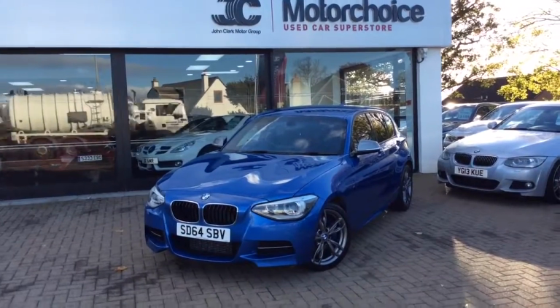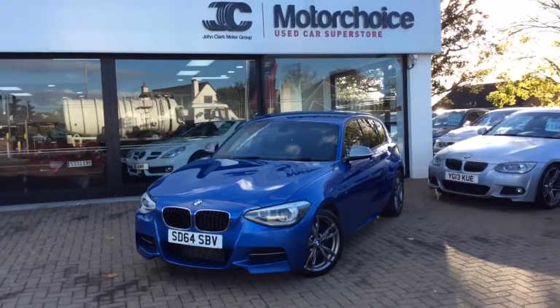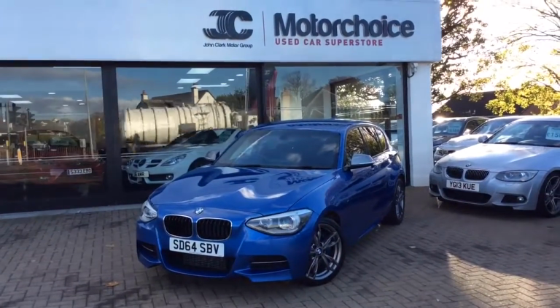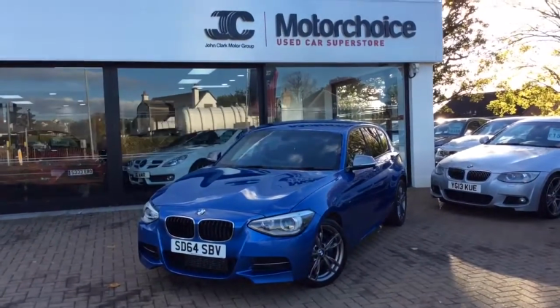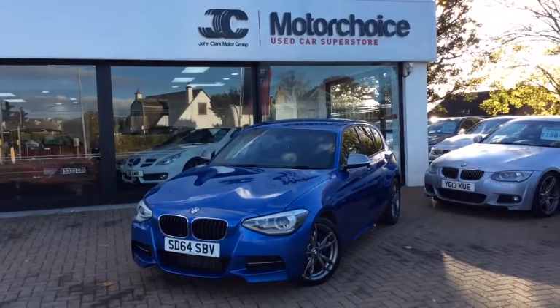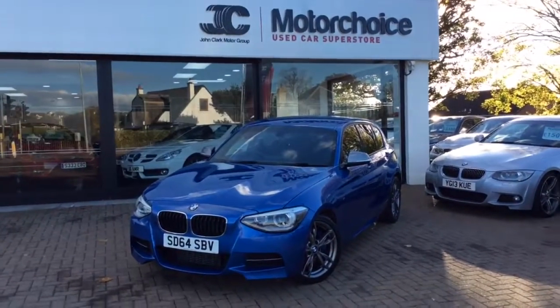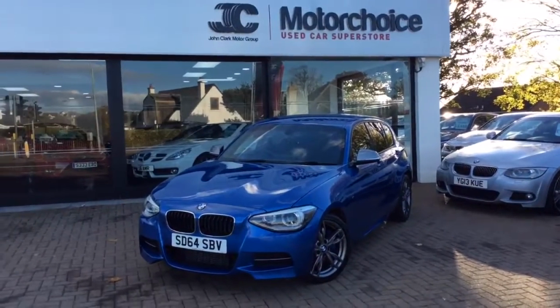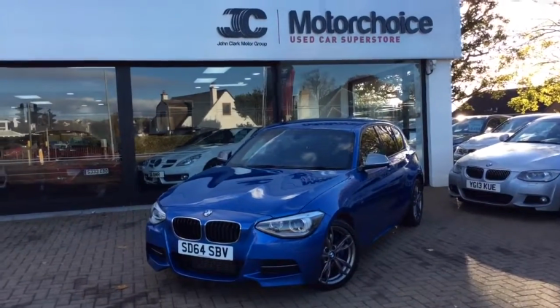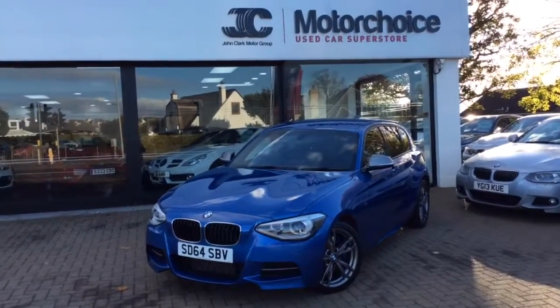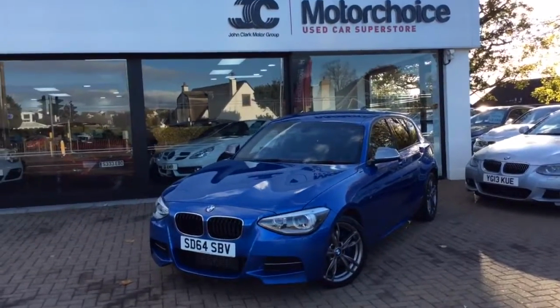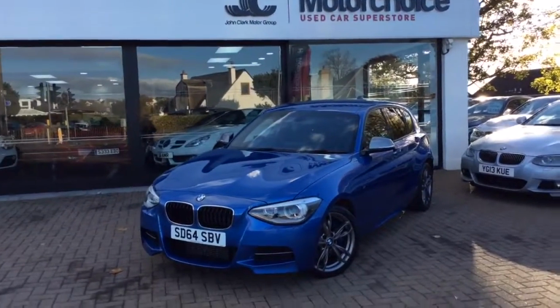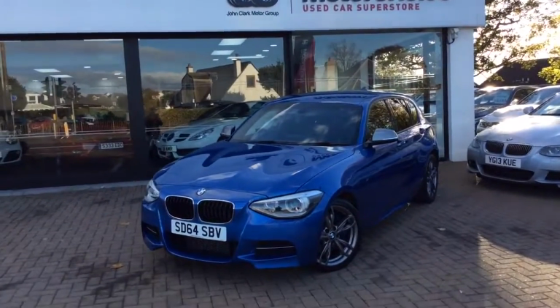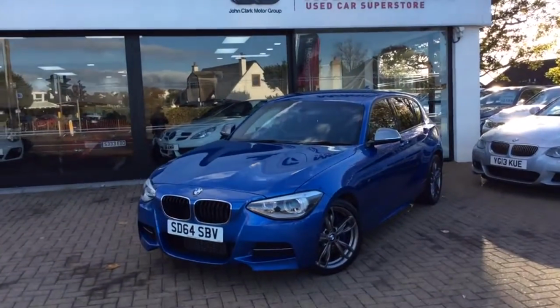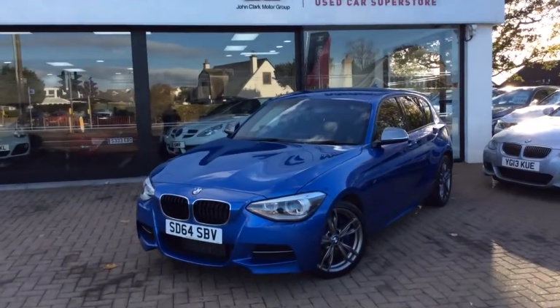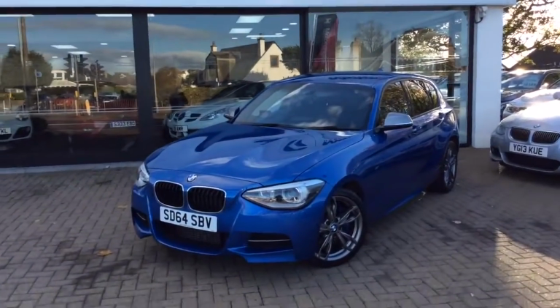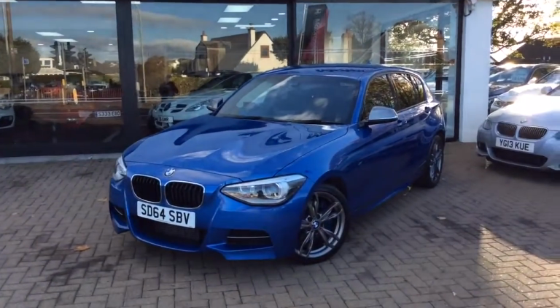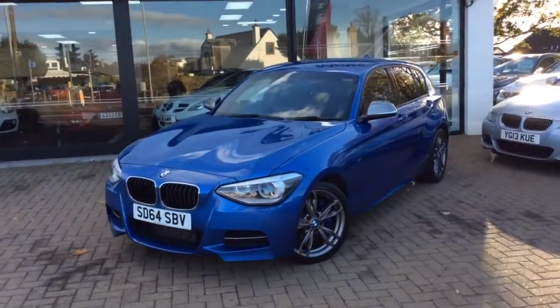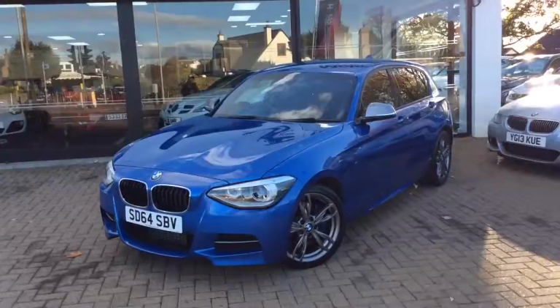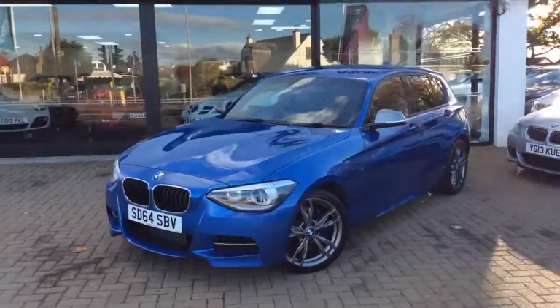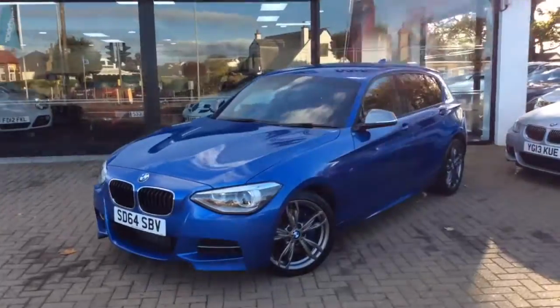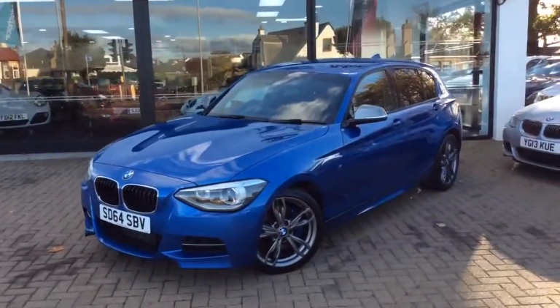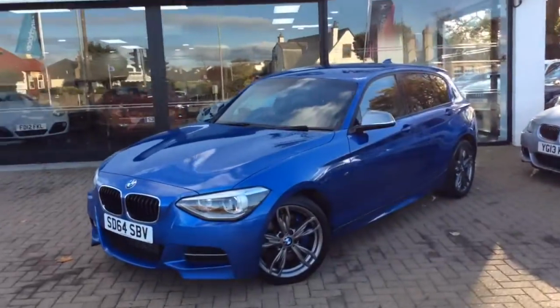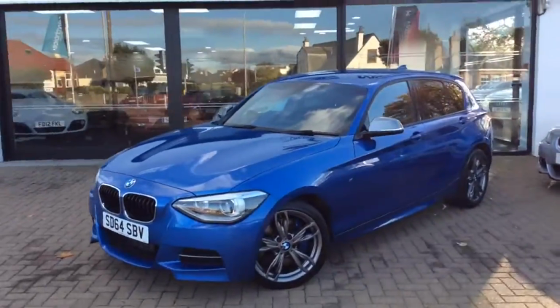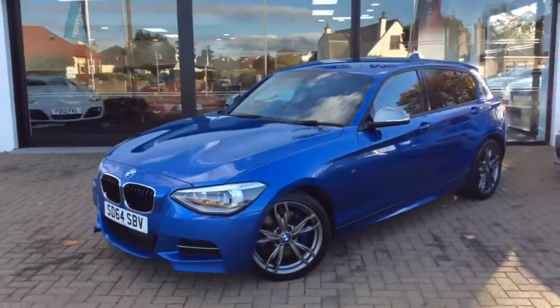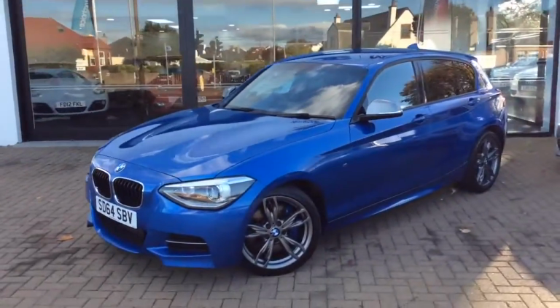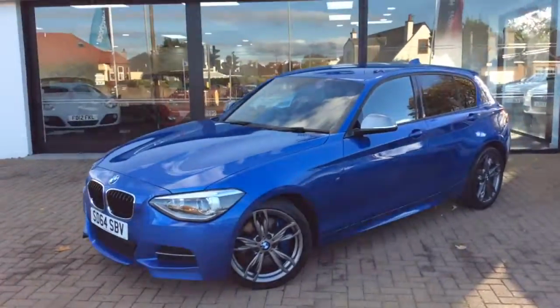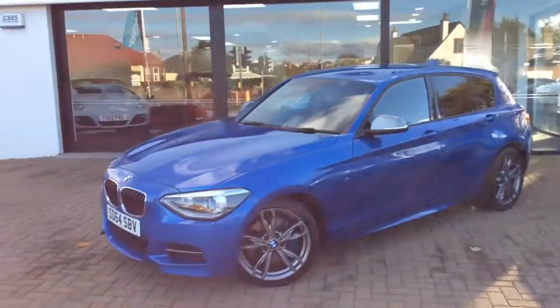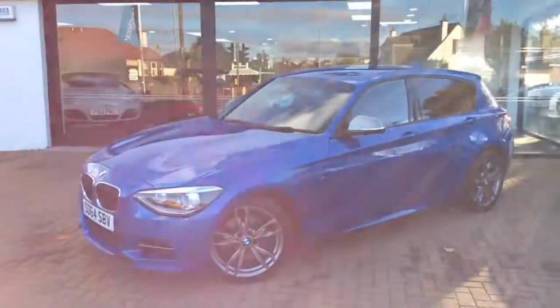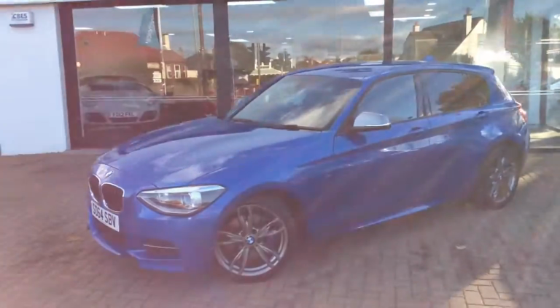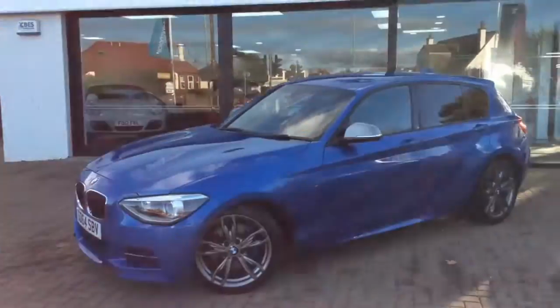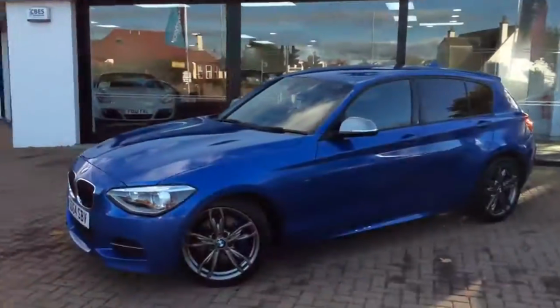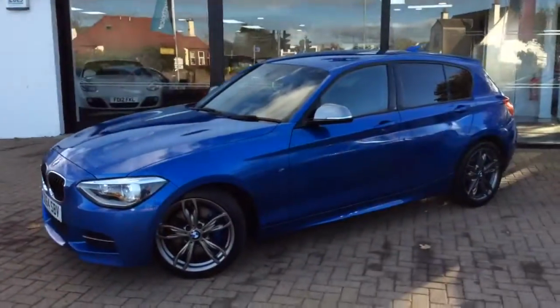Welcome to Clark Motor Choice, the used car superstore in Edinburgh. Here we have a BMW 135 M Sport.